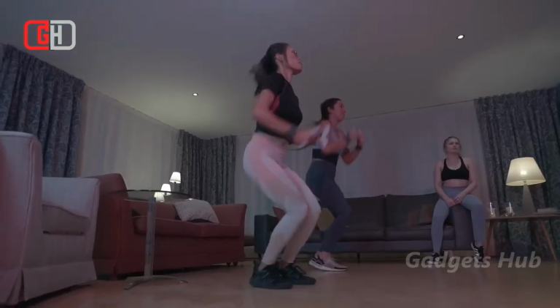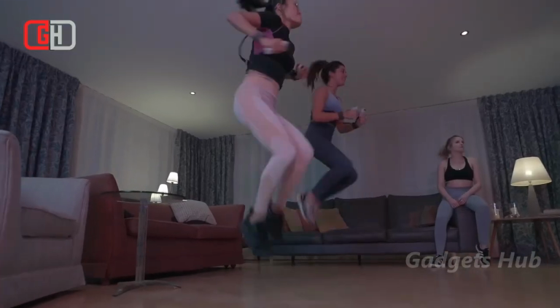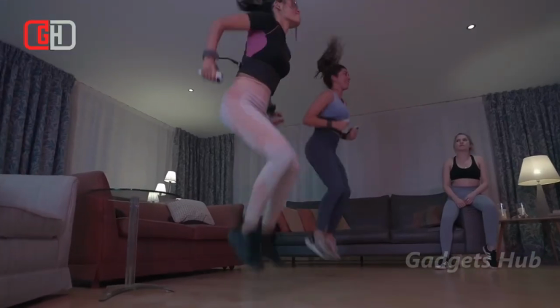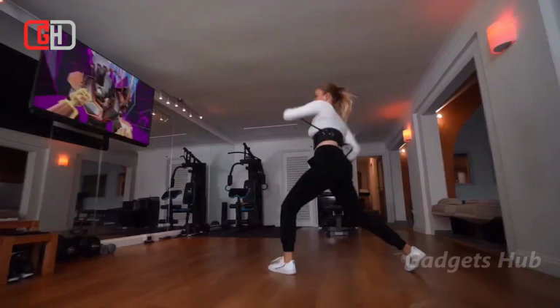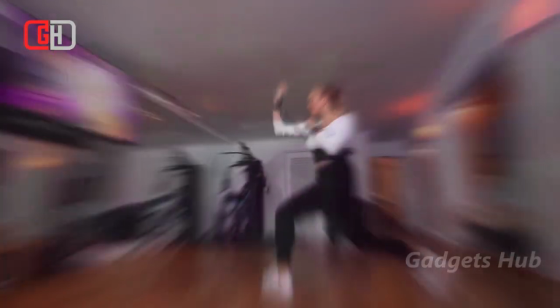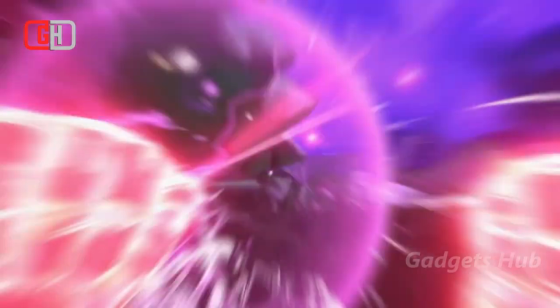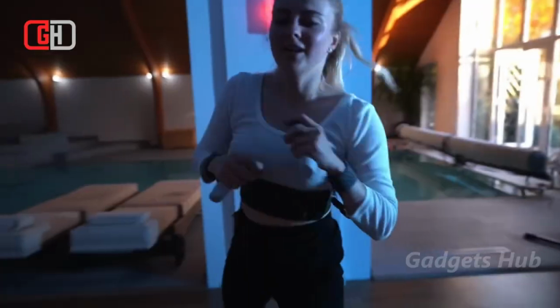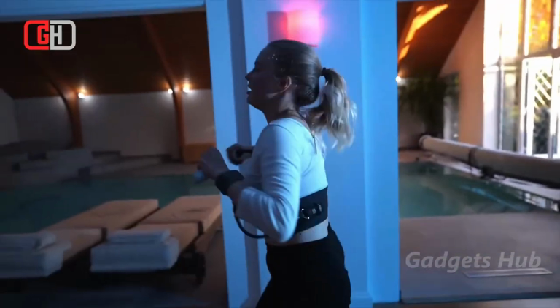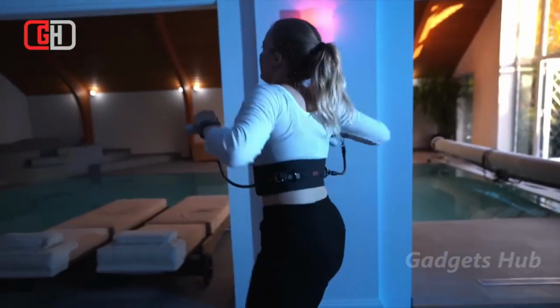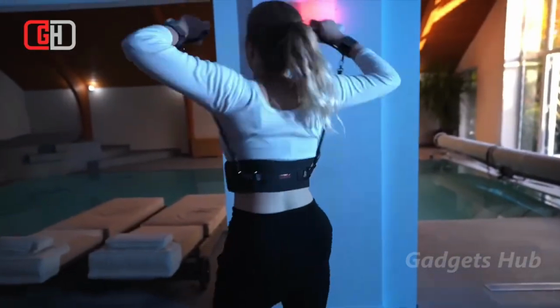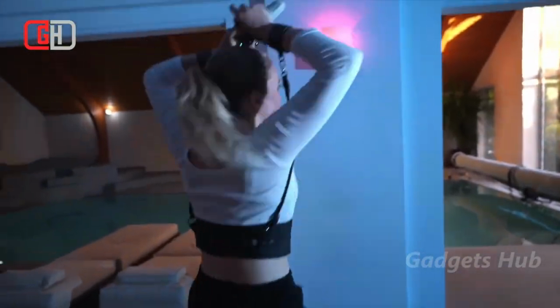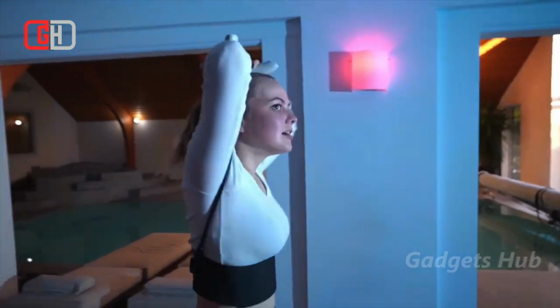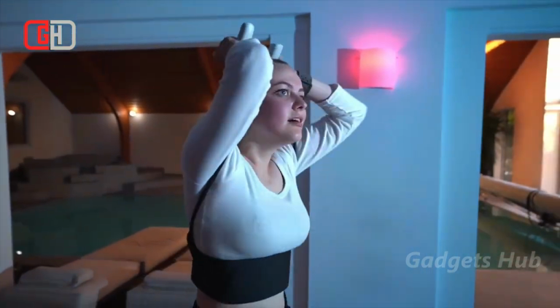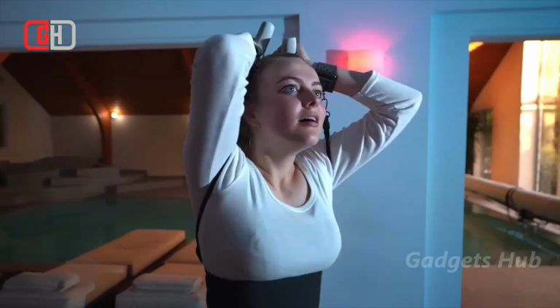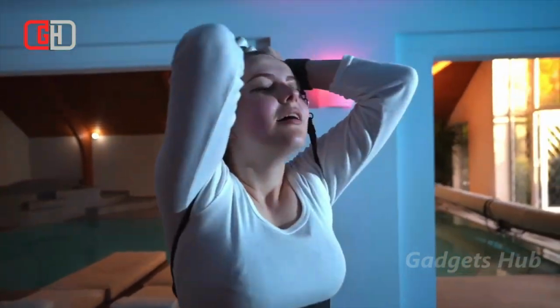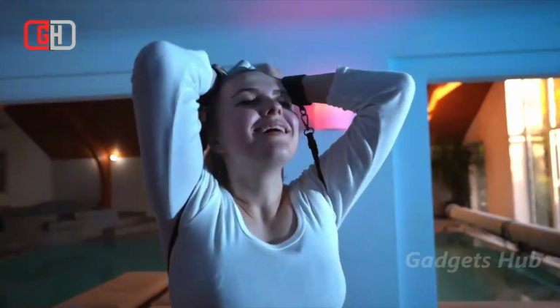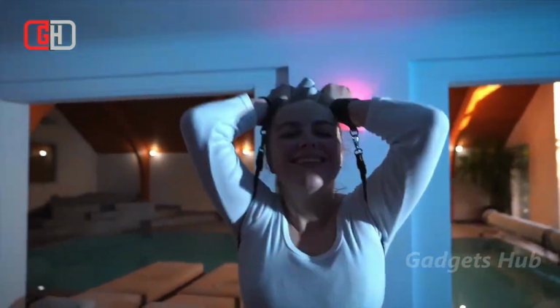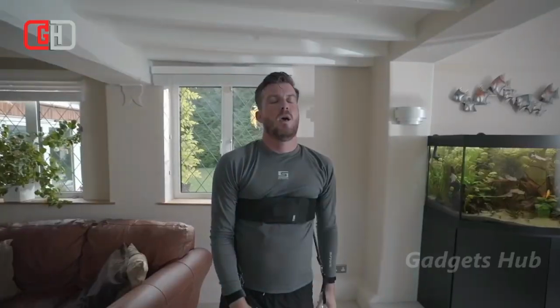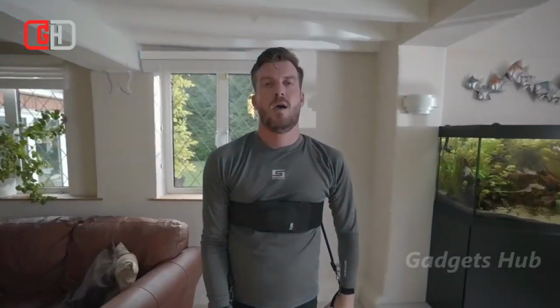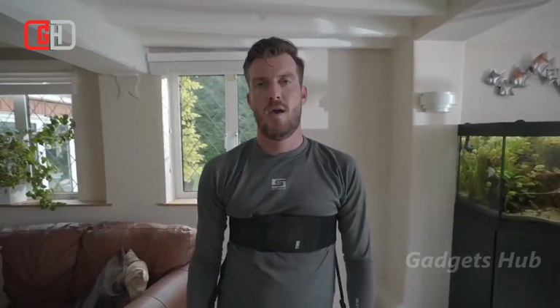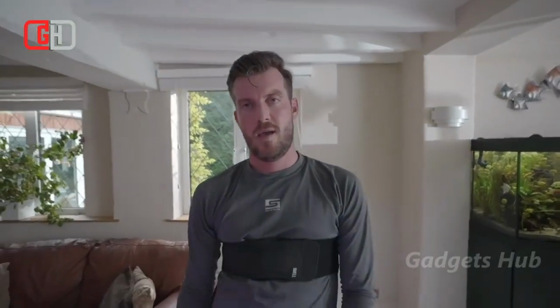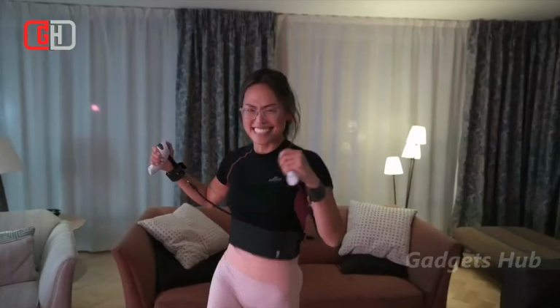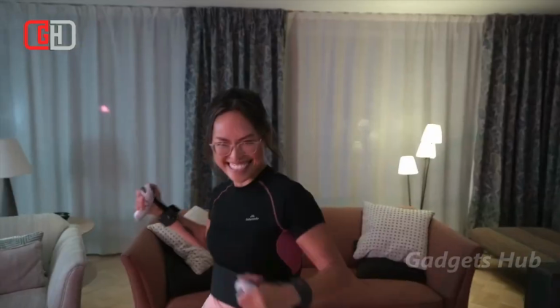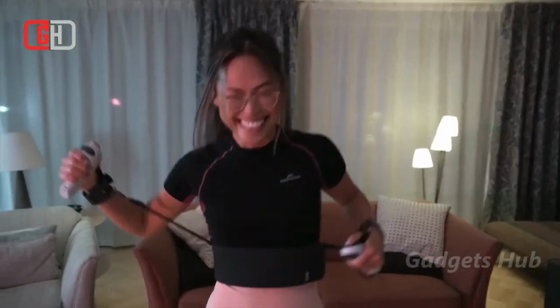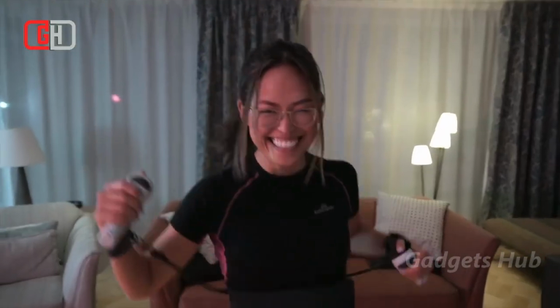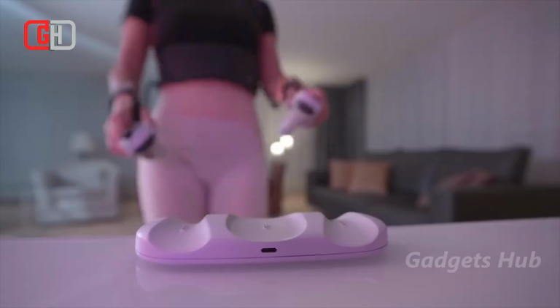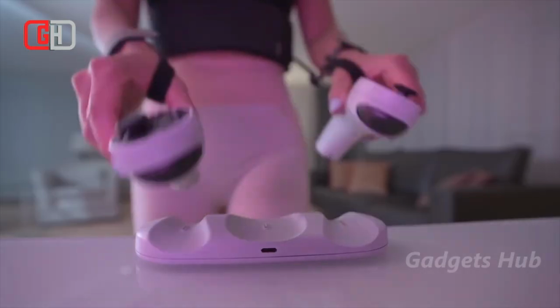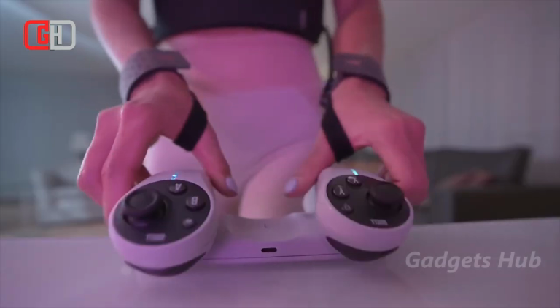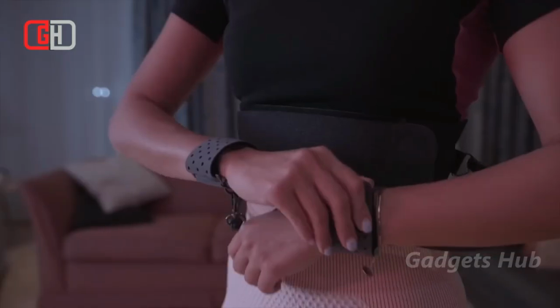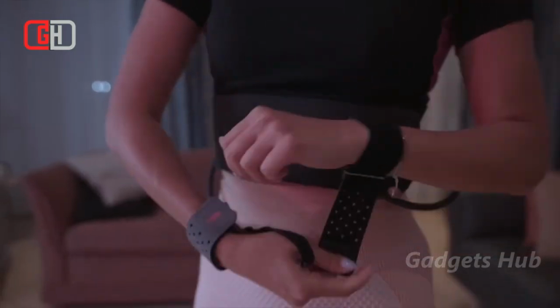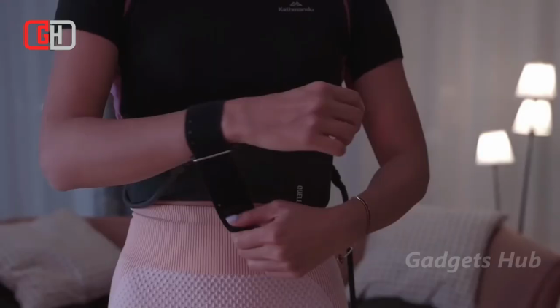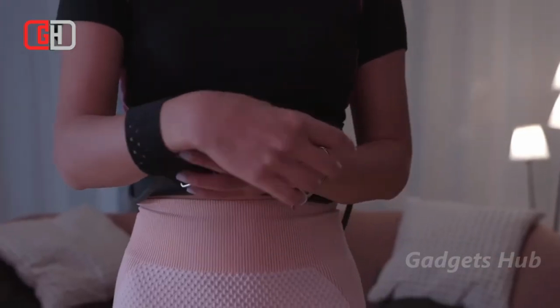Ditch the gym commute, the bad weather runs, and the shared equipment, and put the fun back into fitness with Quell. Buy today and get the base game Shardfall for free for life.